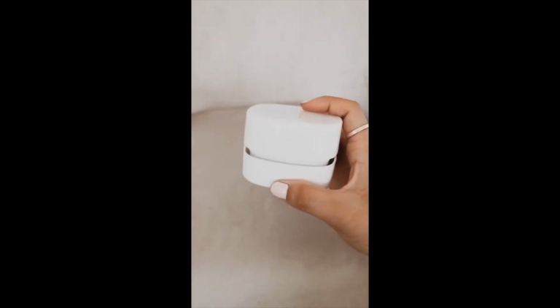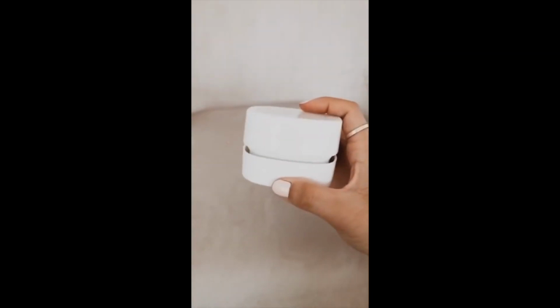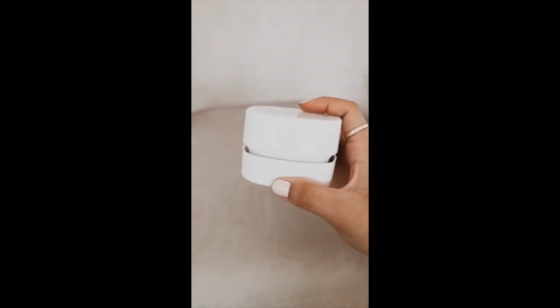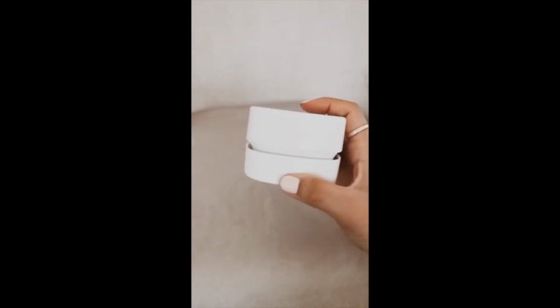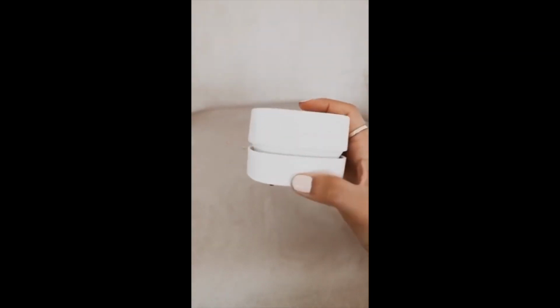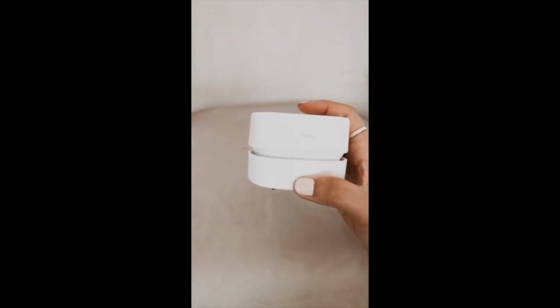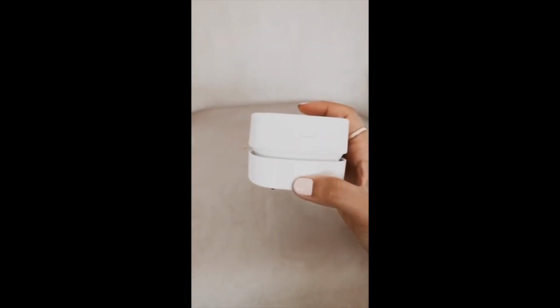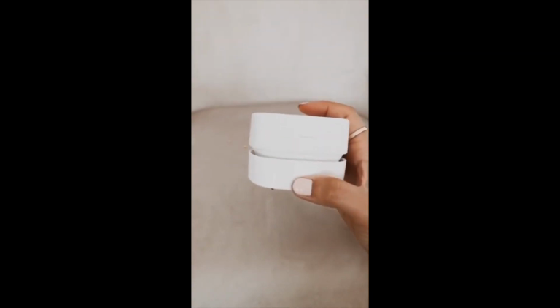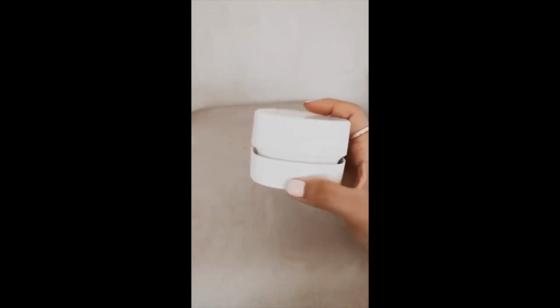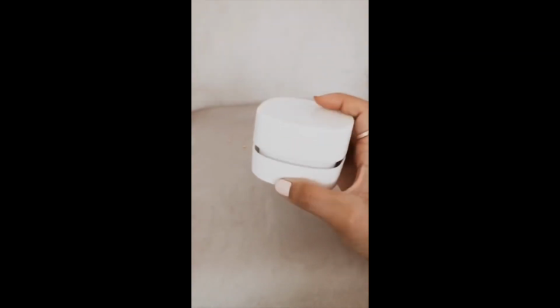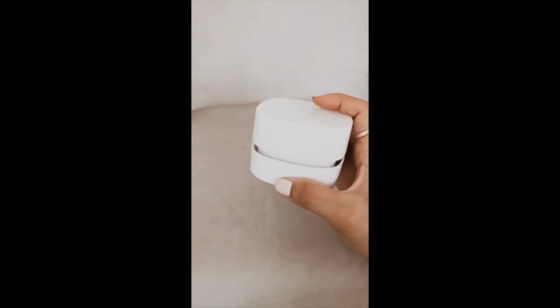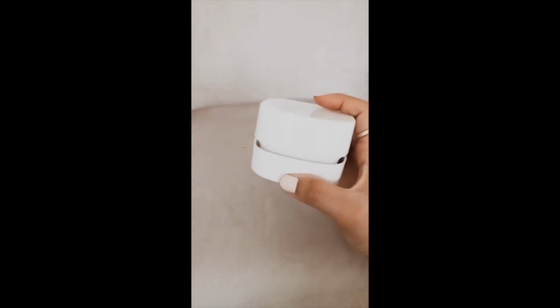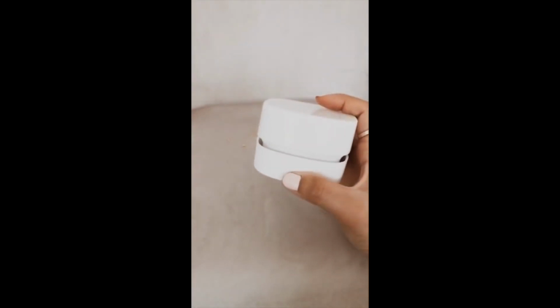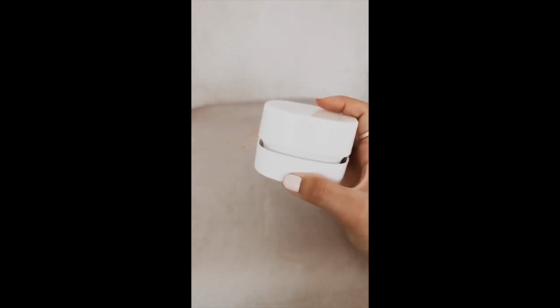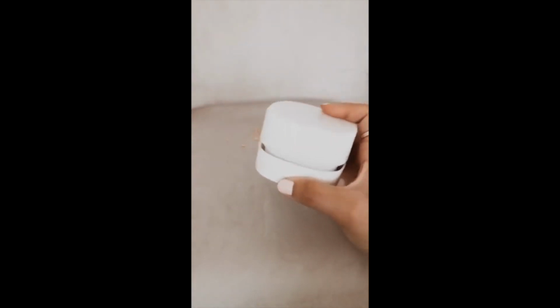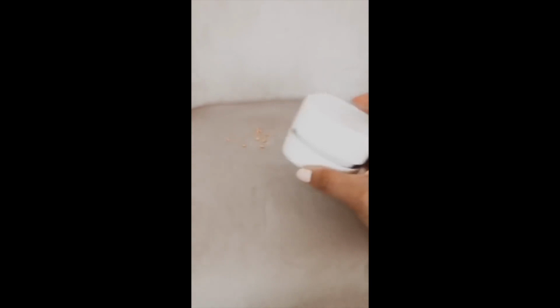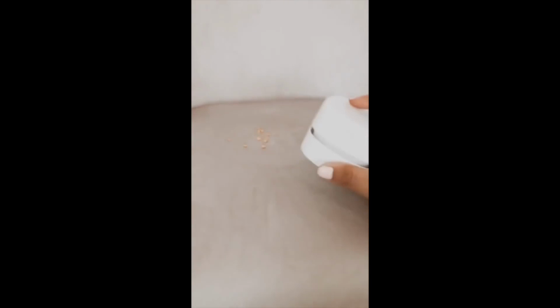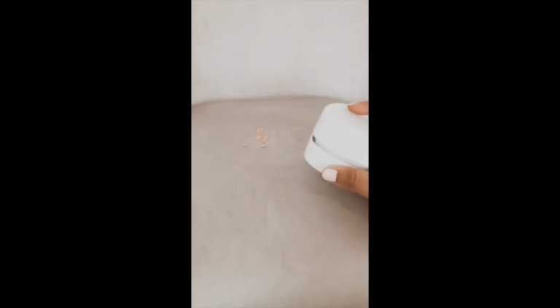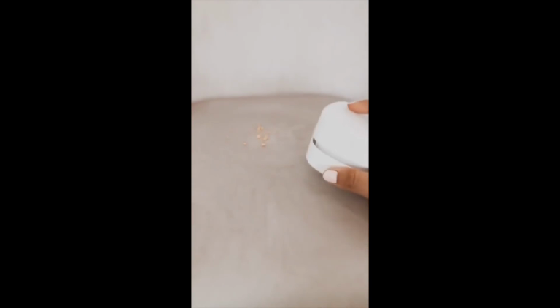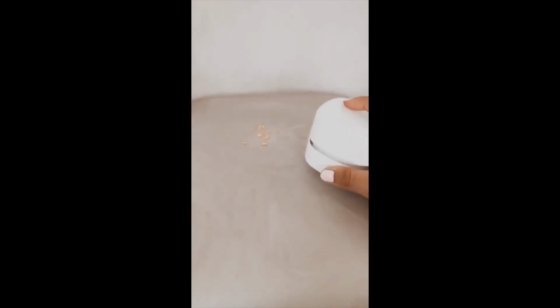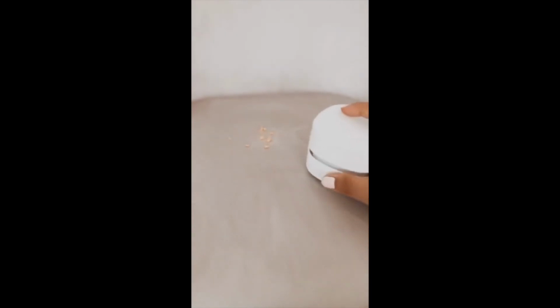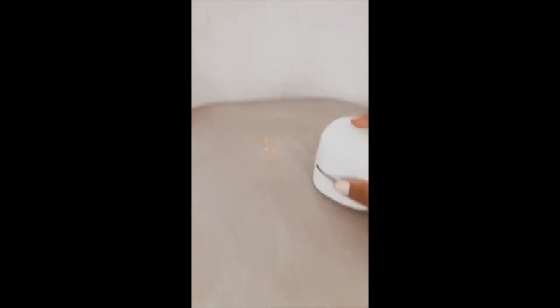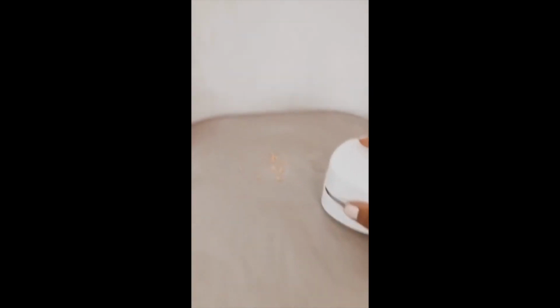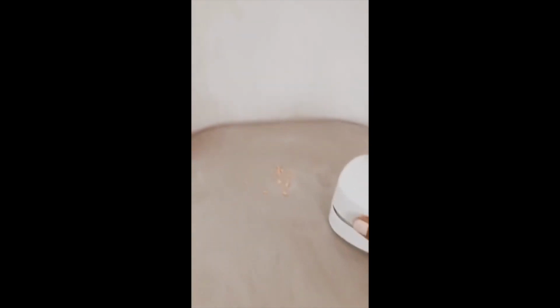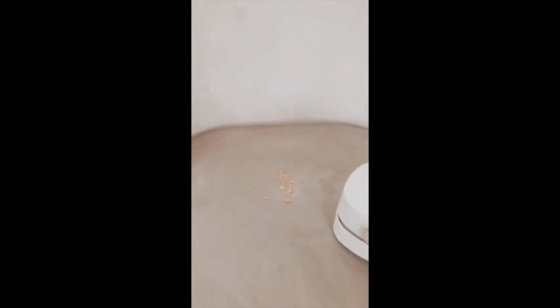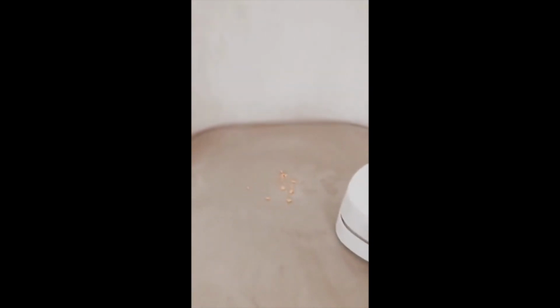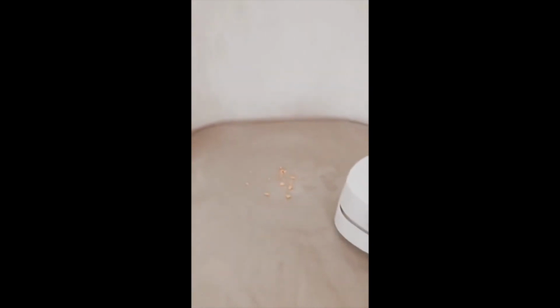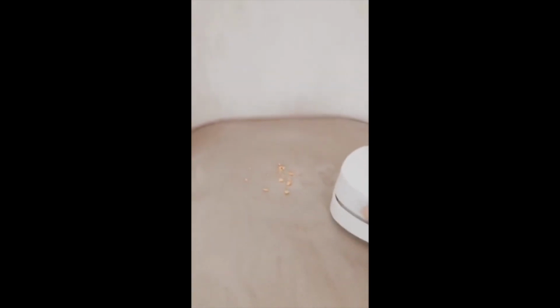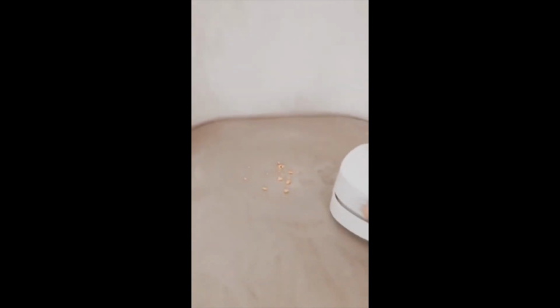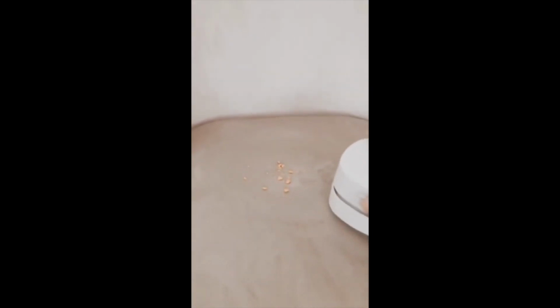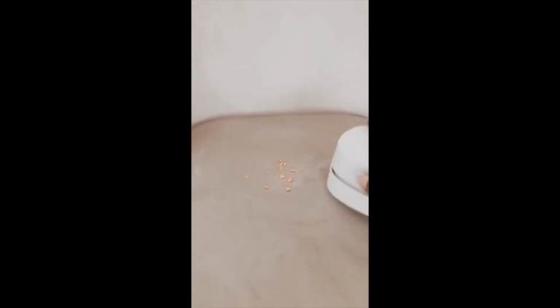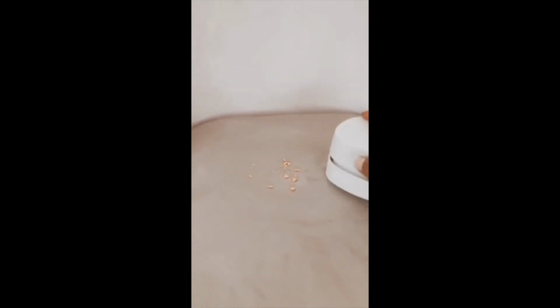Amazon Favorites Part 4: This mini vacuum cleaner is amazing — it can pick up all of the crumbs left behind on your couch or on your dining table.